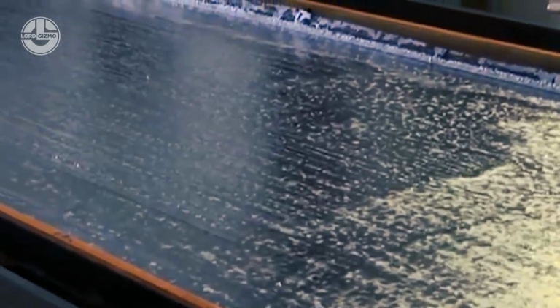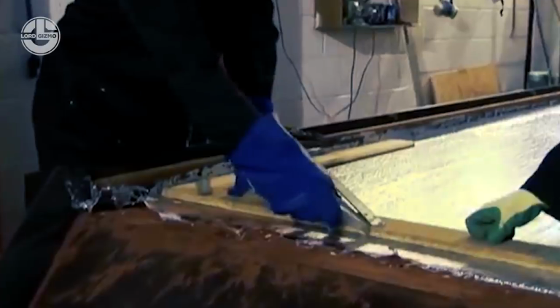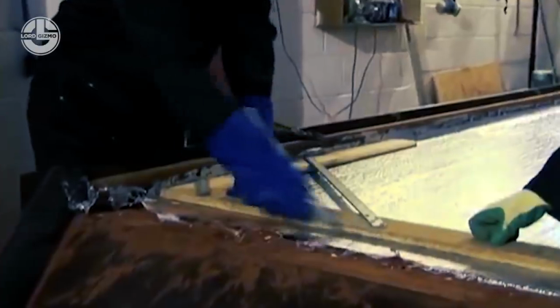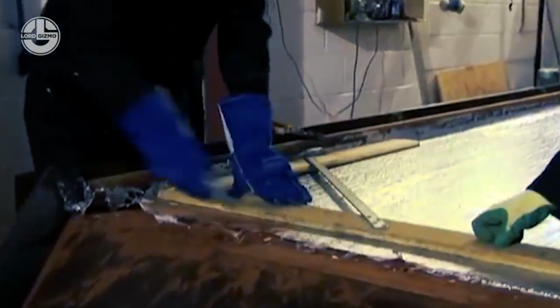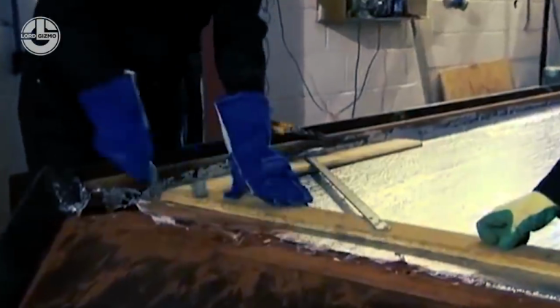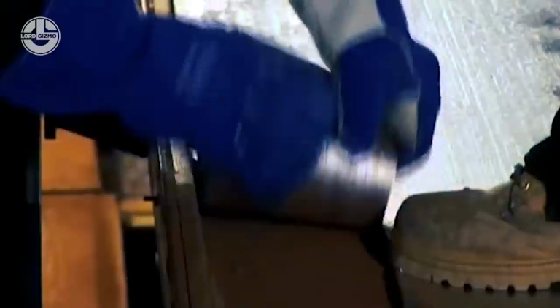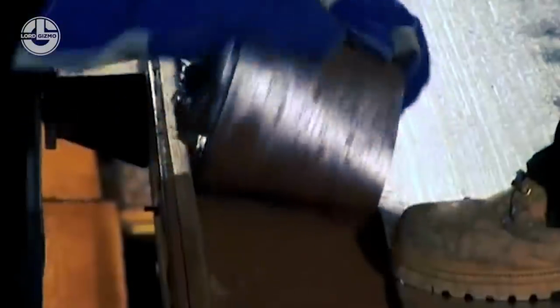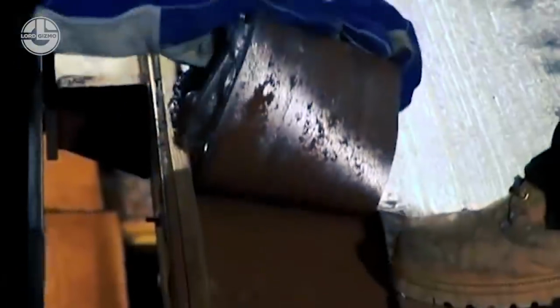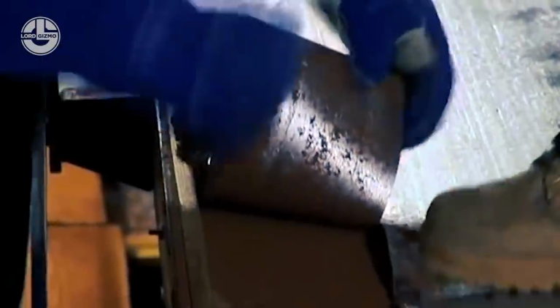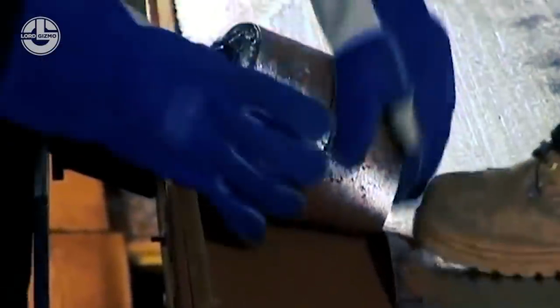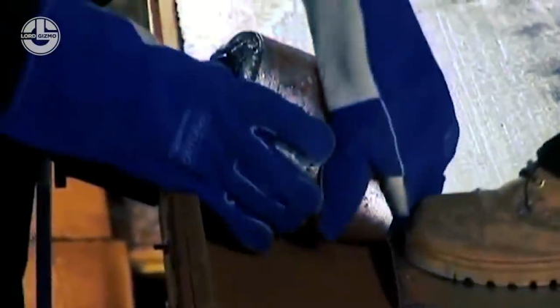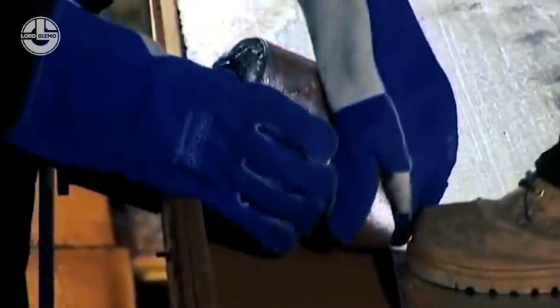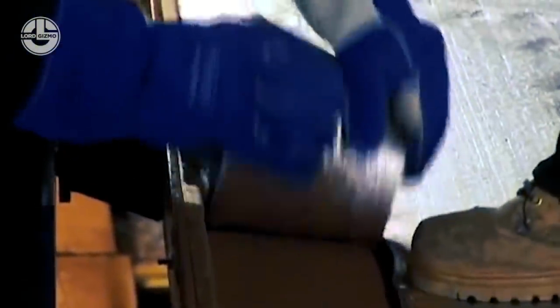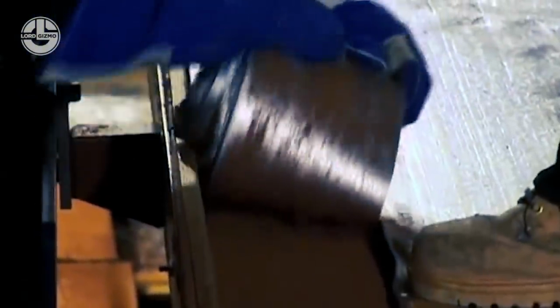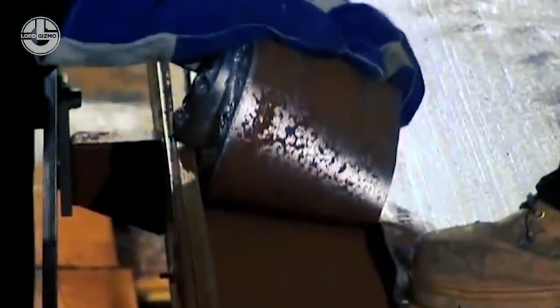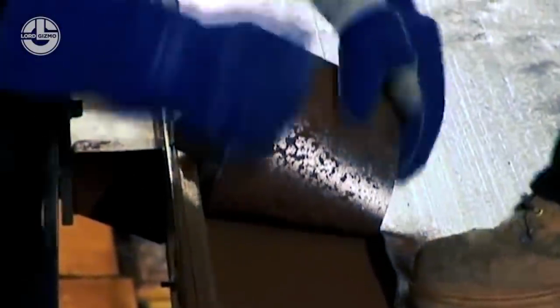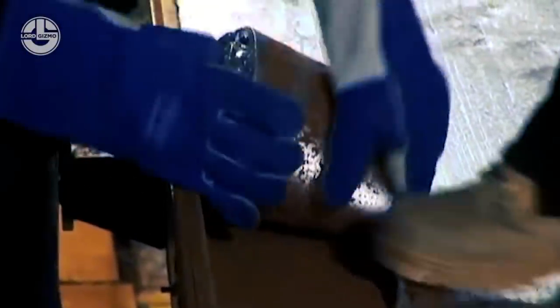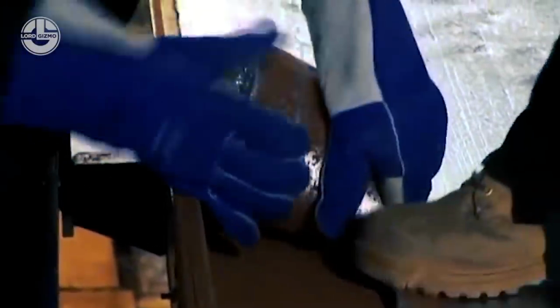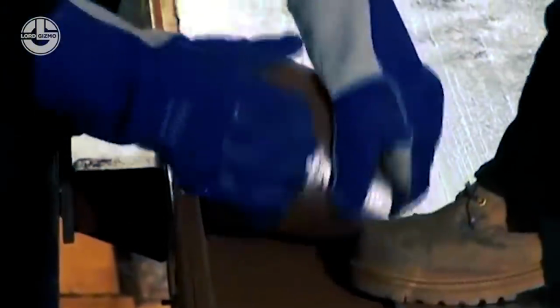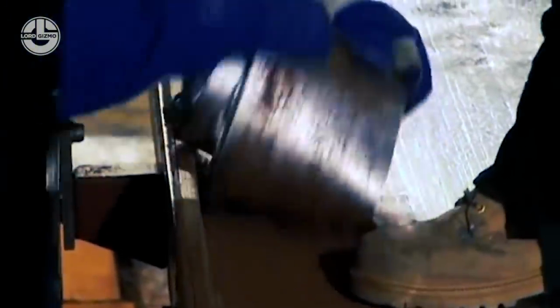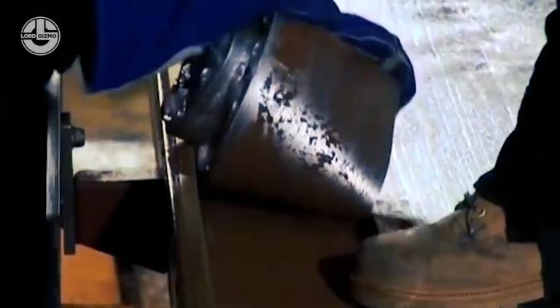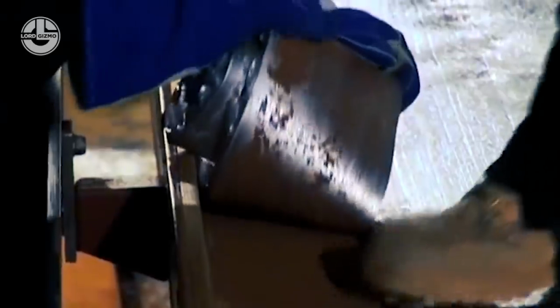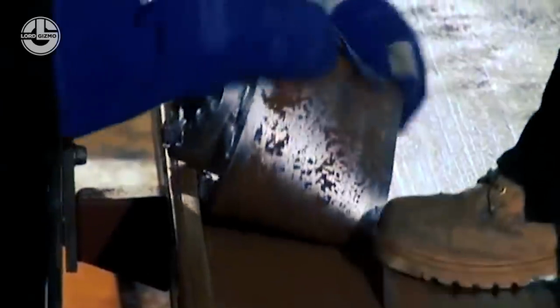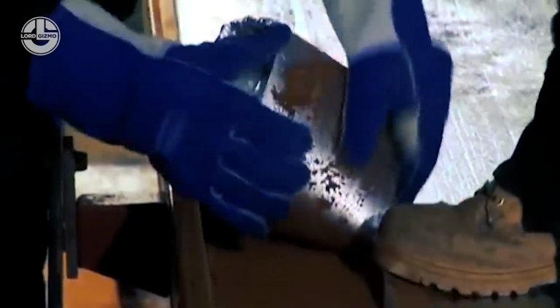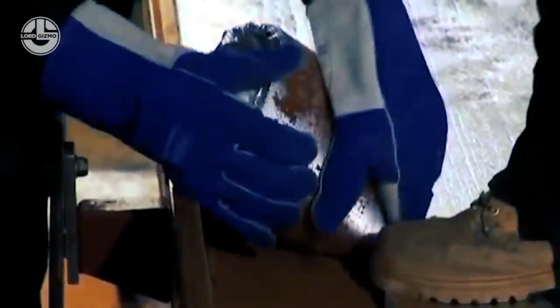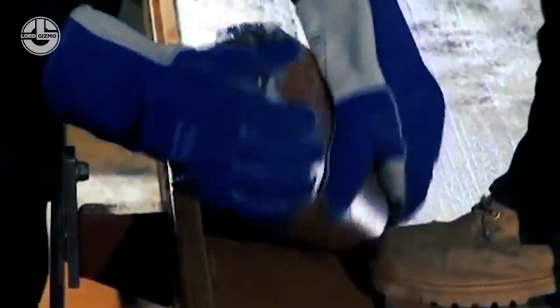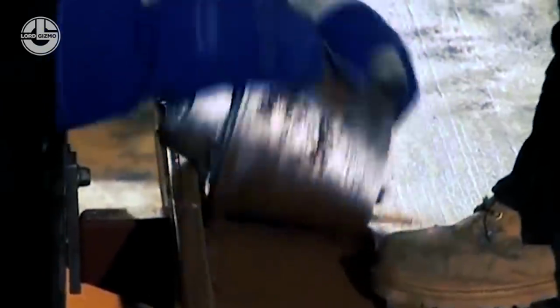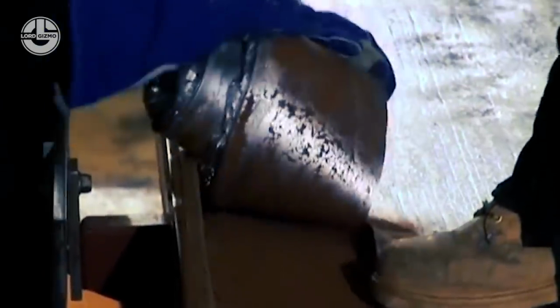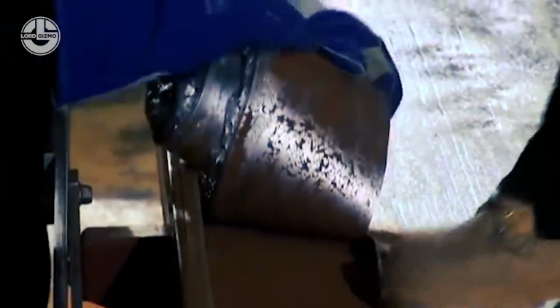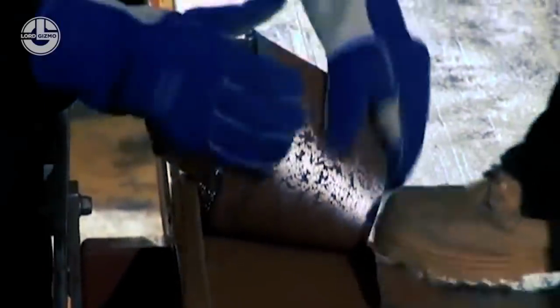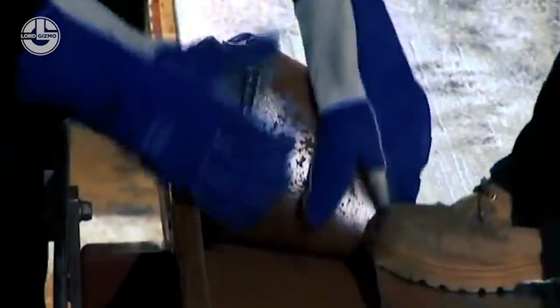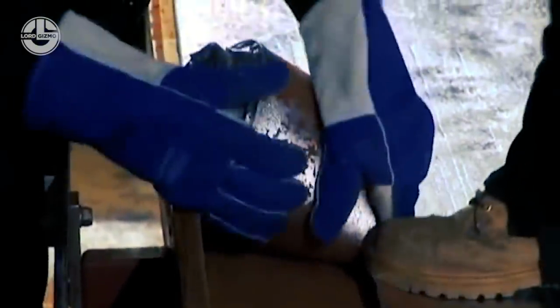The final step for the crew is to measure and cut the hardened lead sheet, which is then rolled up and stored away.